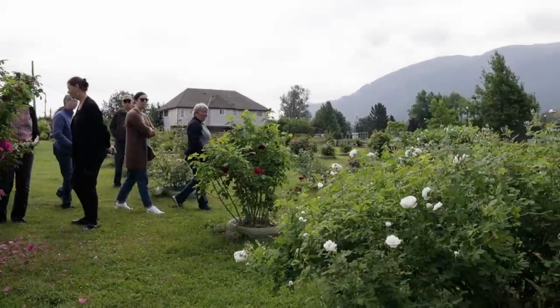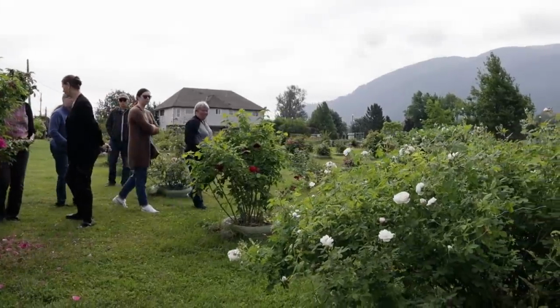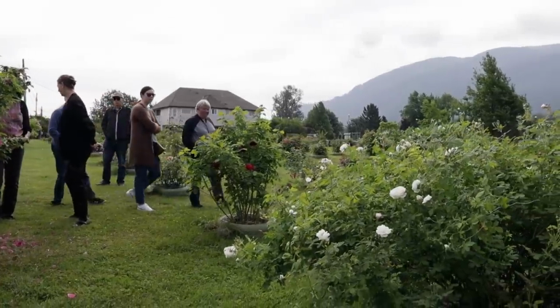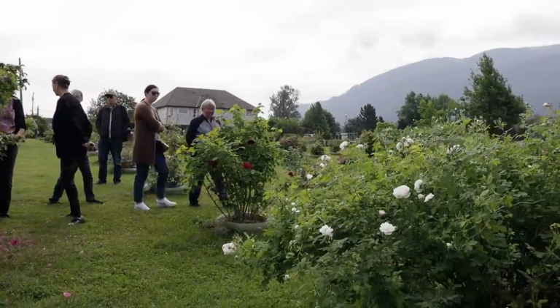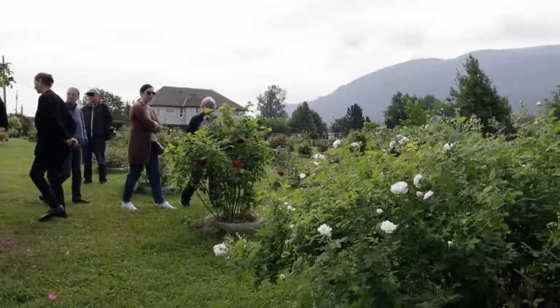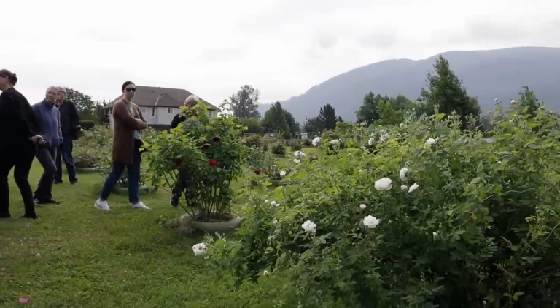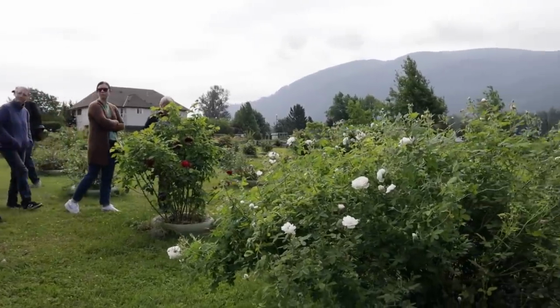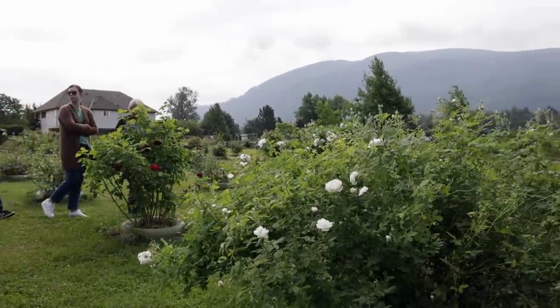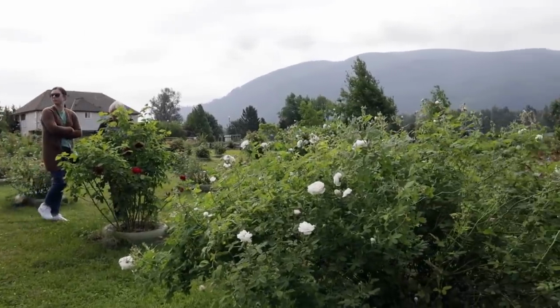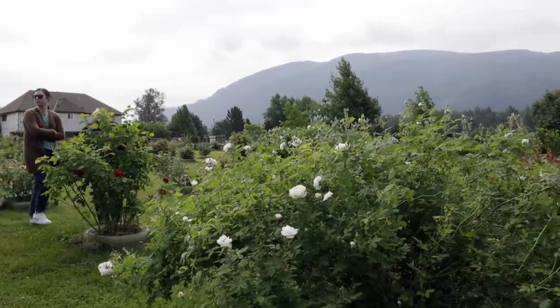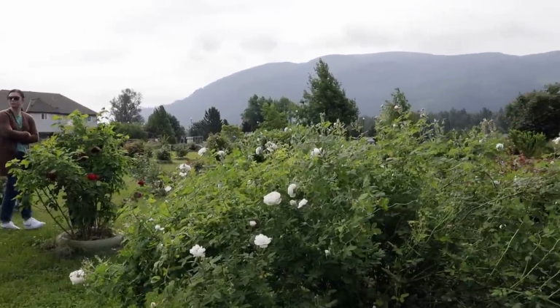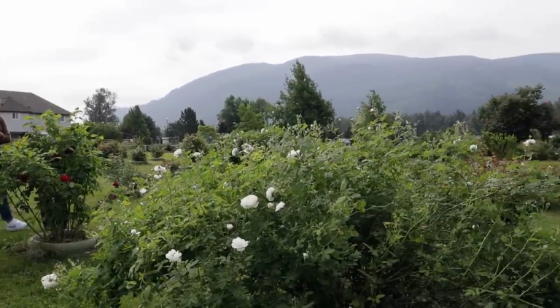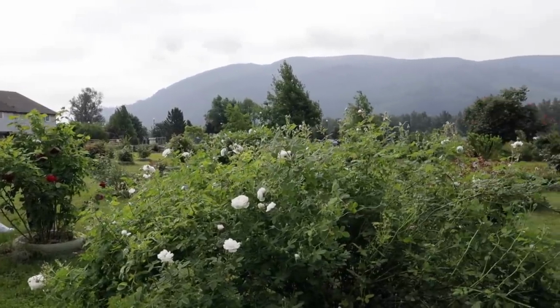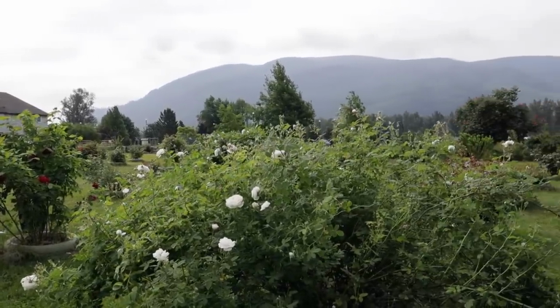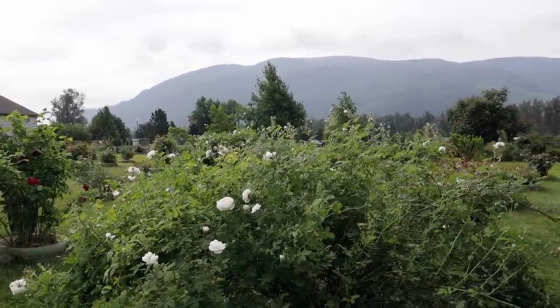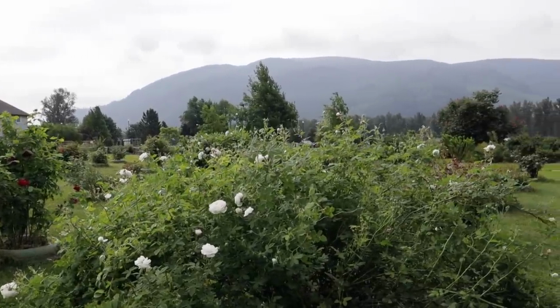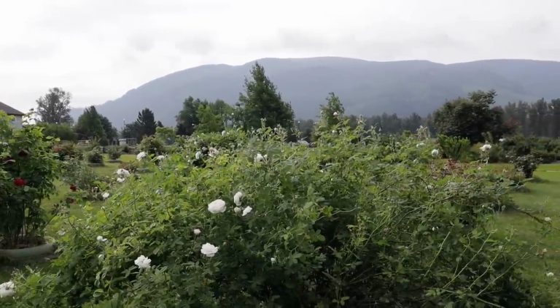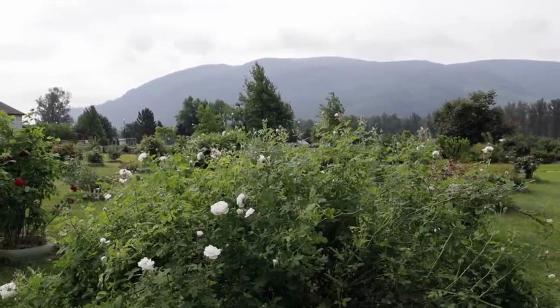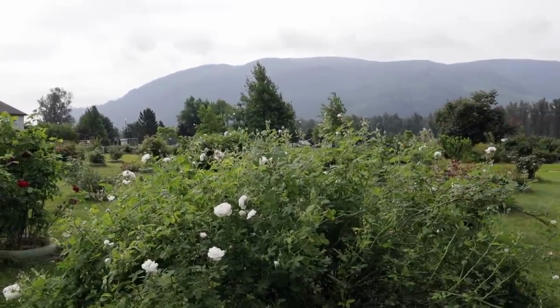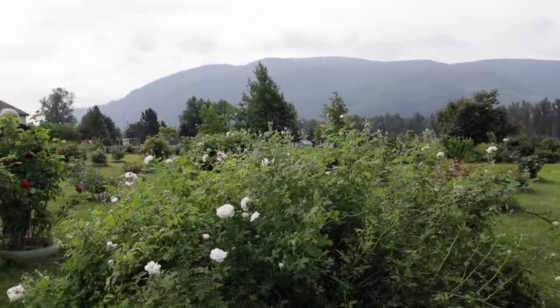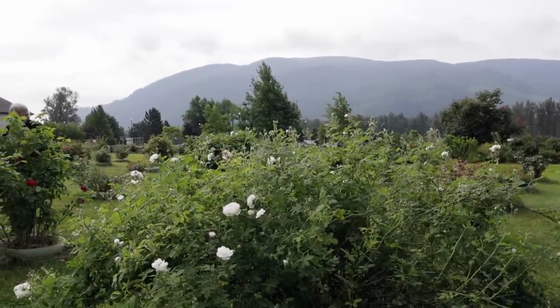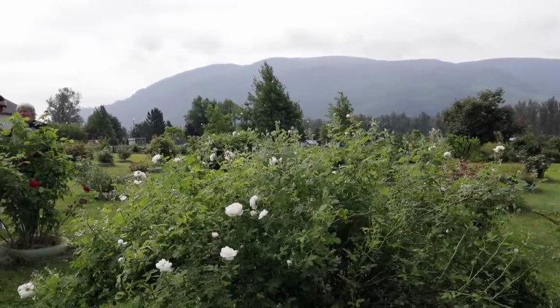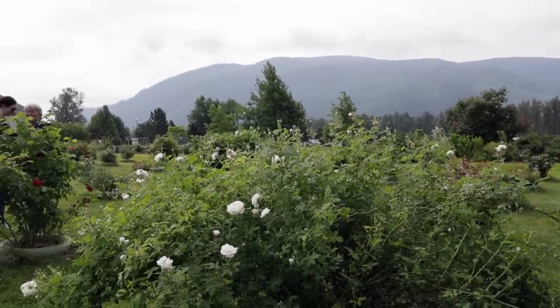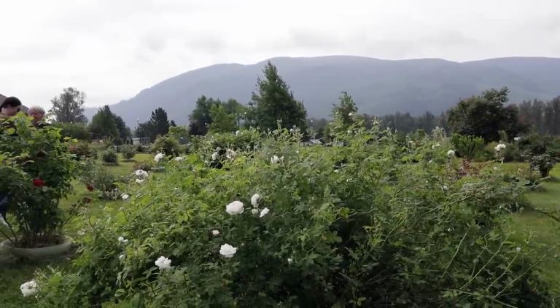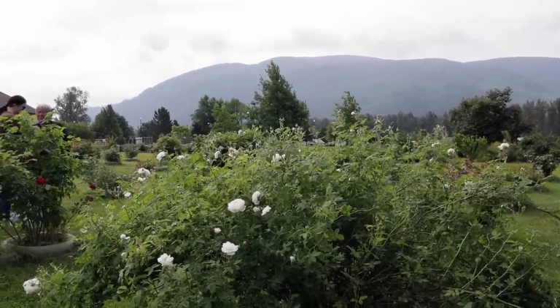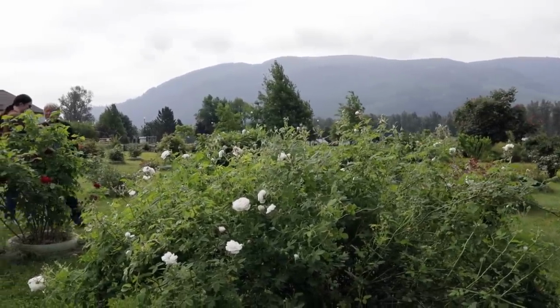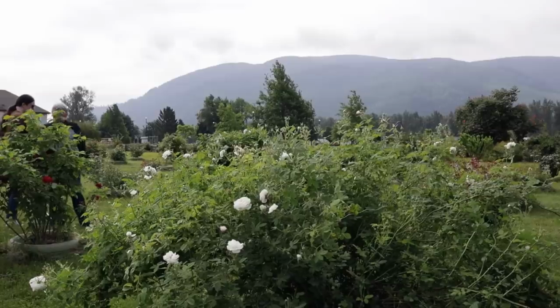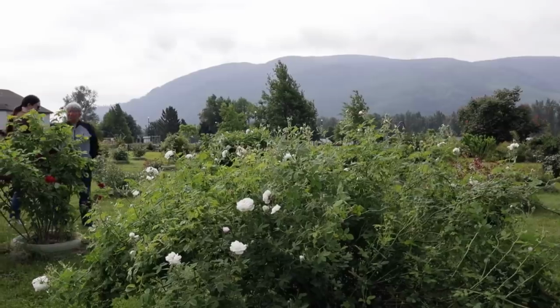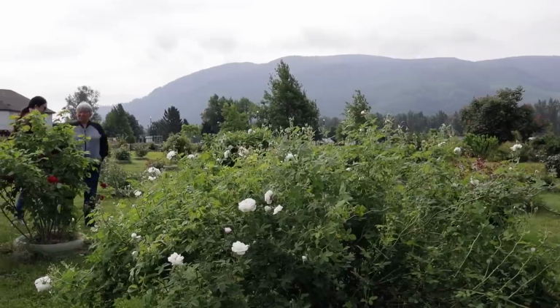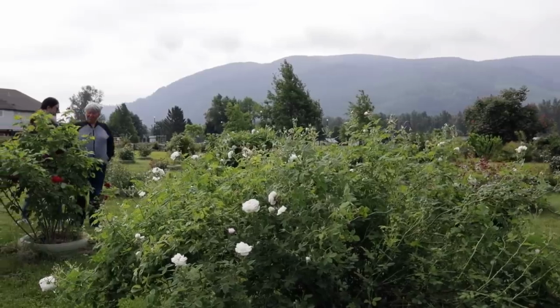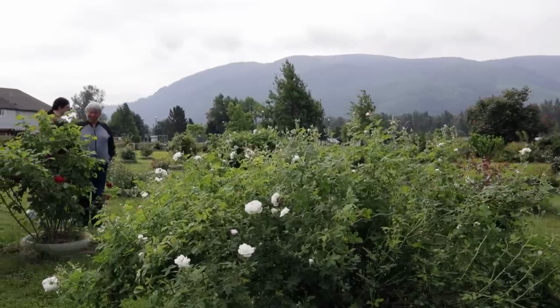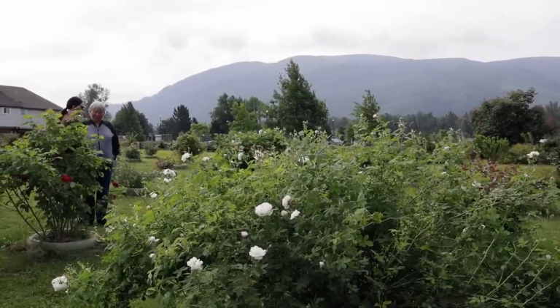Rosa Foetida actually means 'stinking rose,' so if anybody wants to give a sniff of this, I'm not sure you'll get anything pleasant.